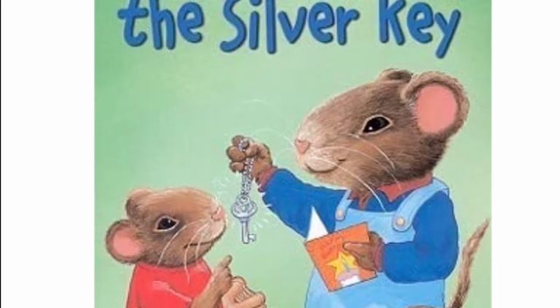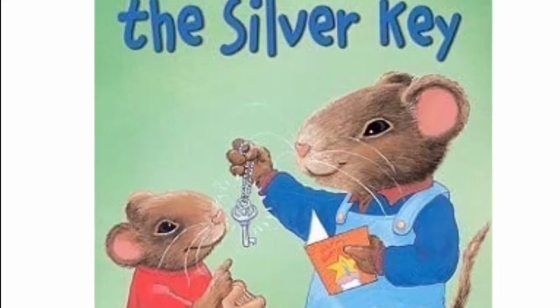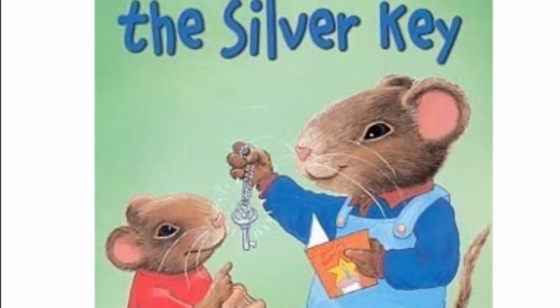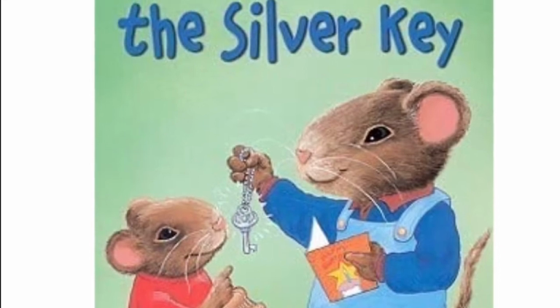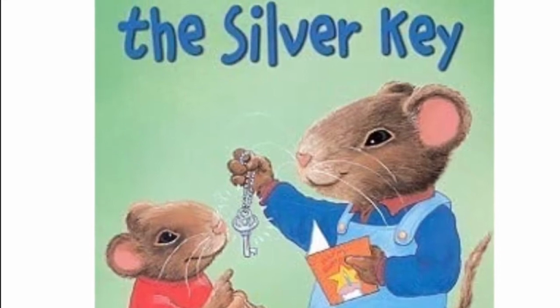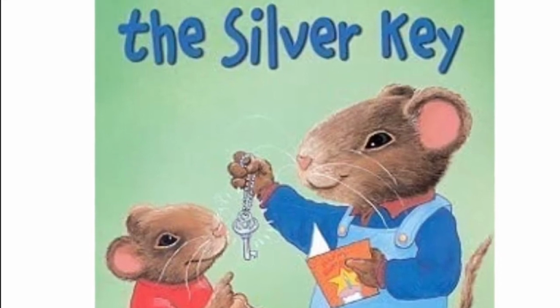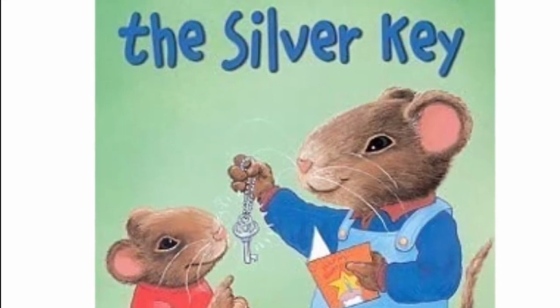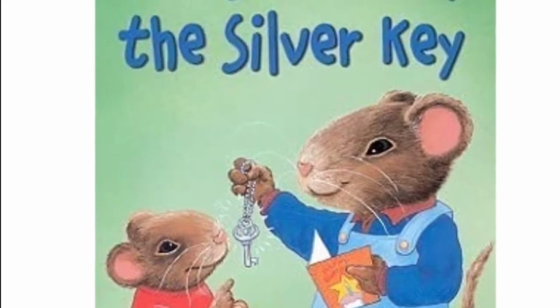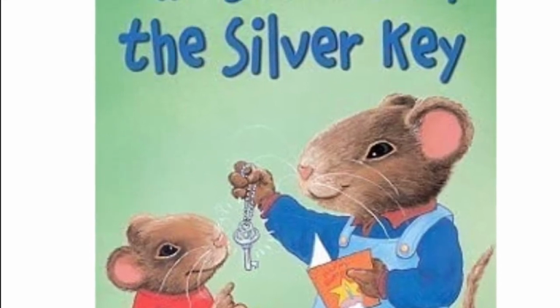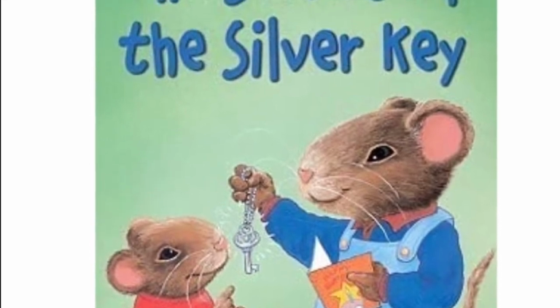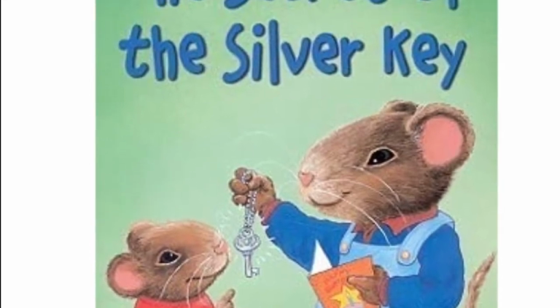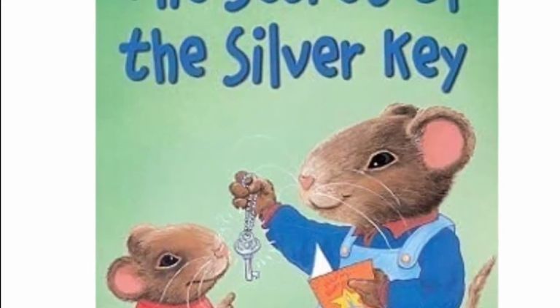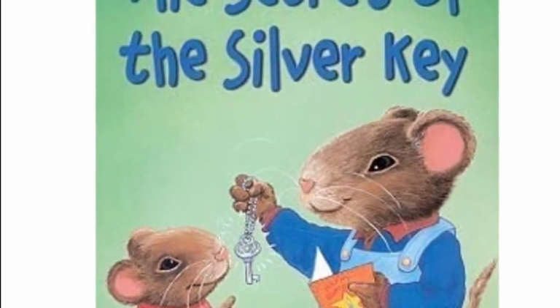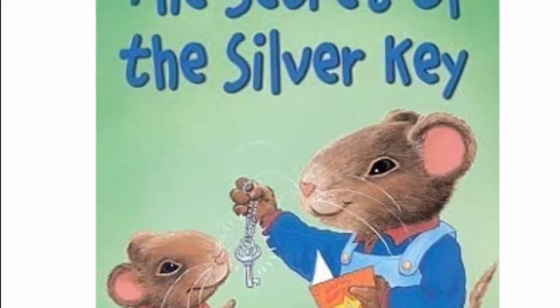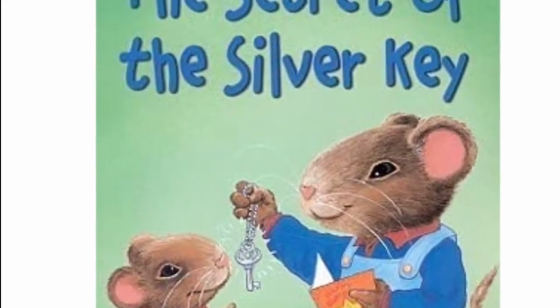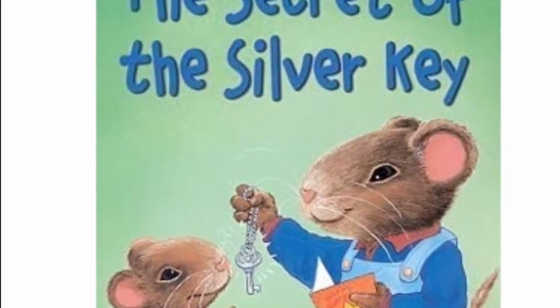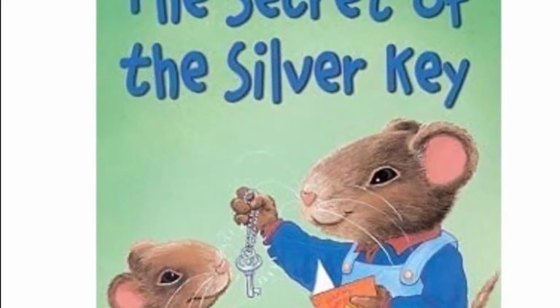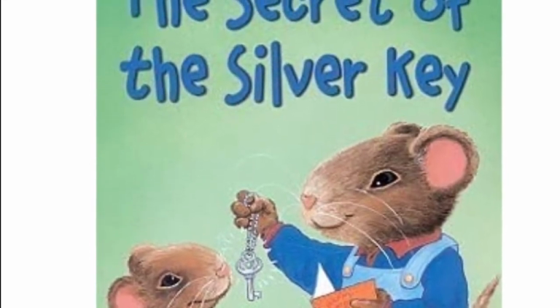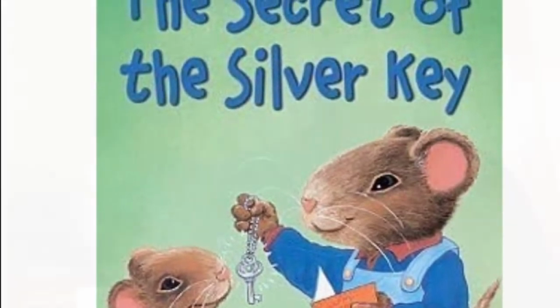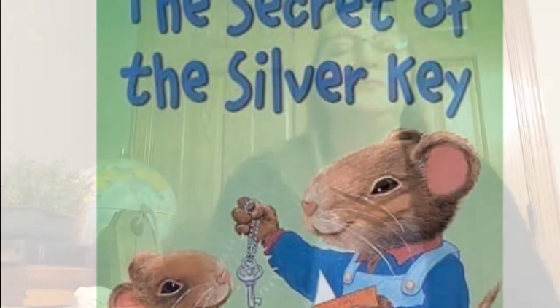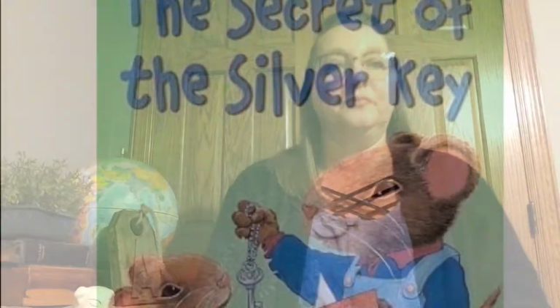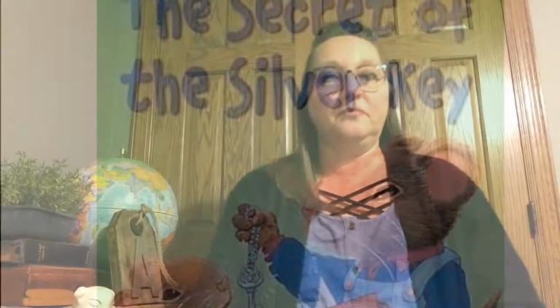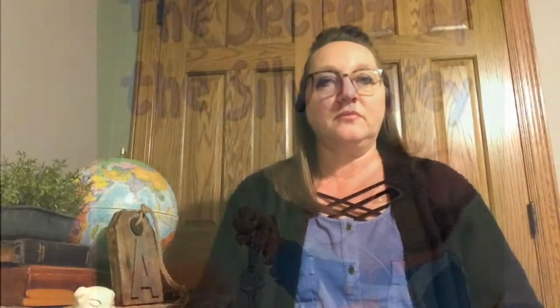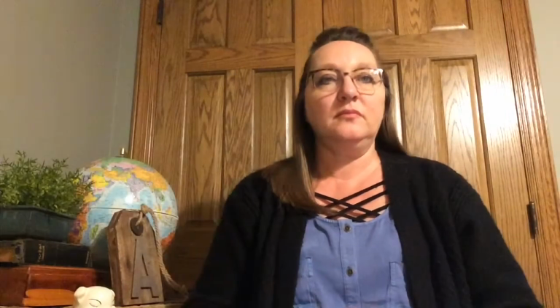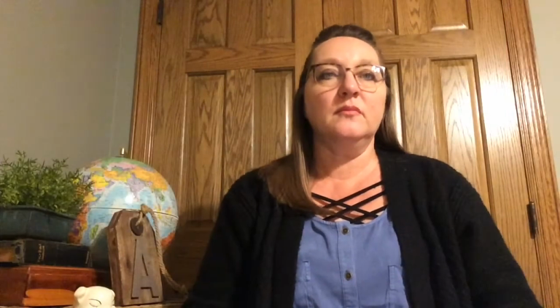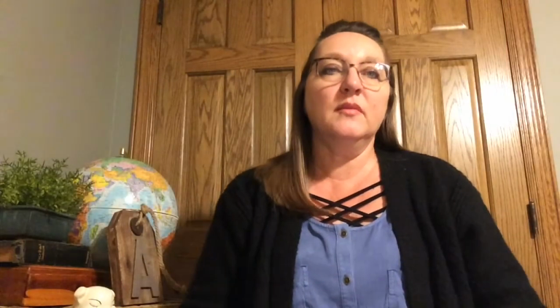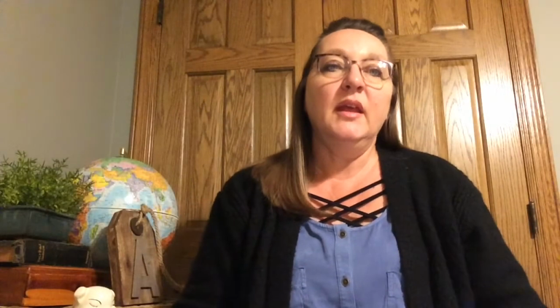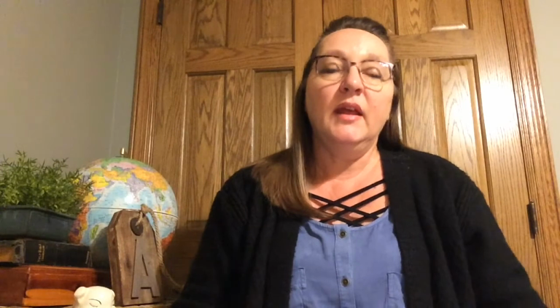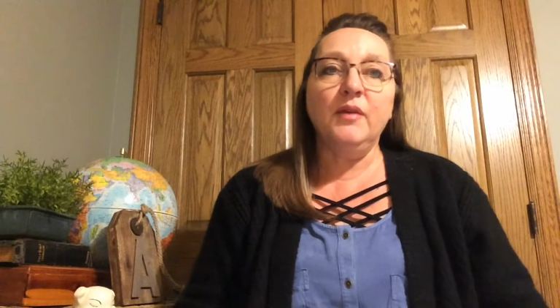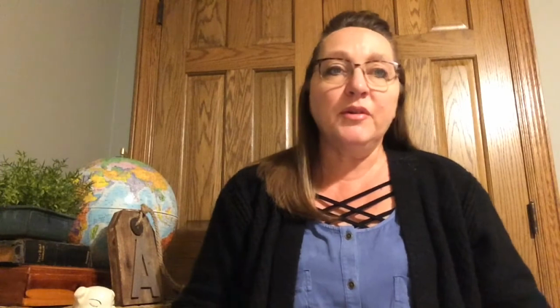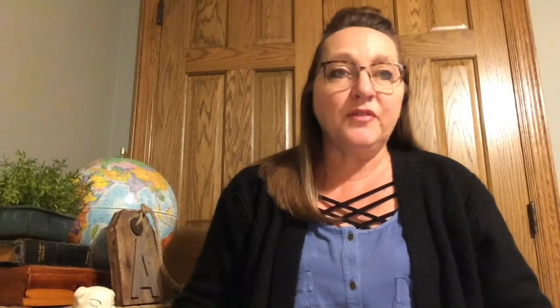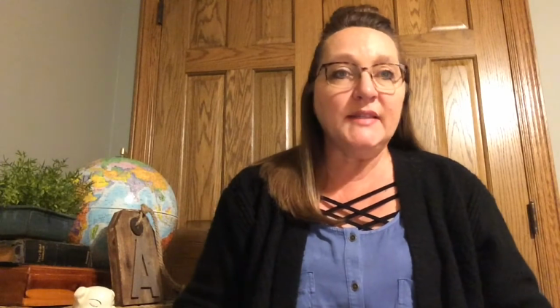The Secret of the Silver Key. Hey, warrior friends.